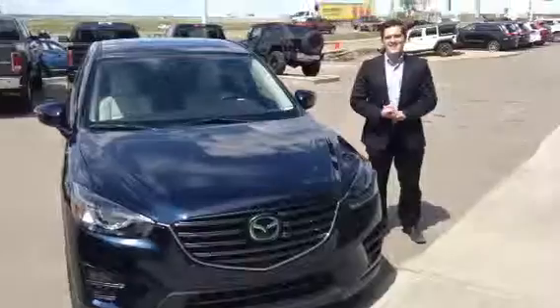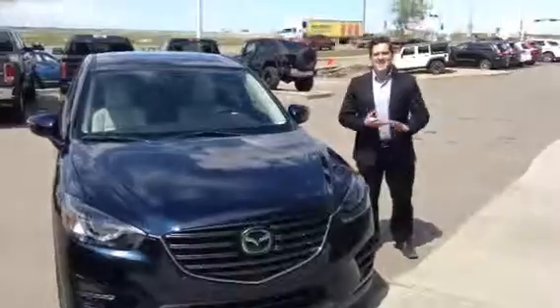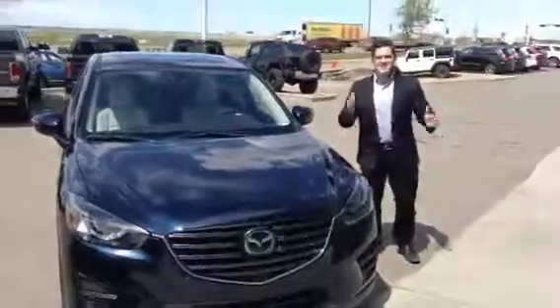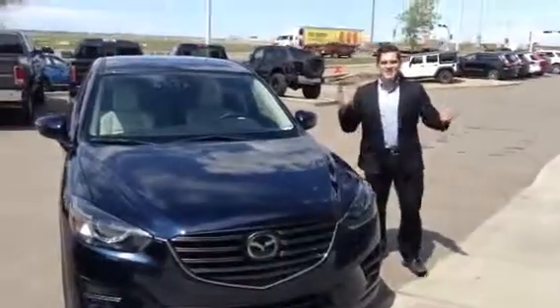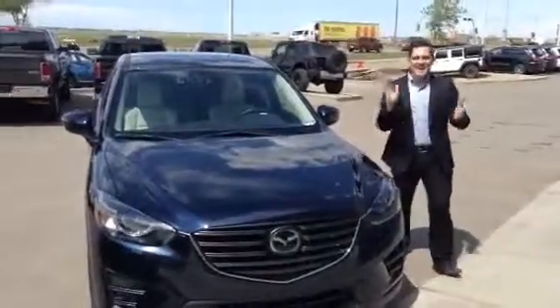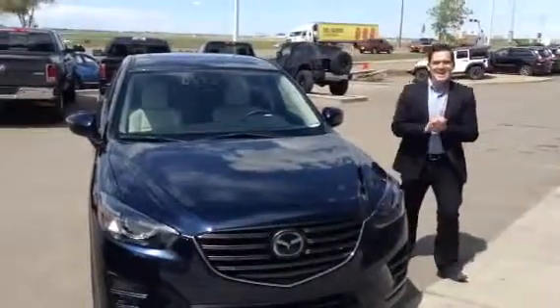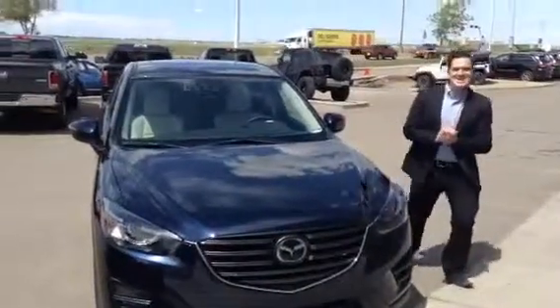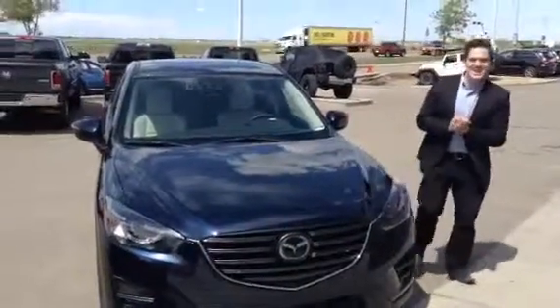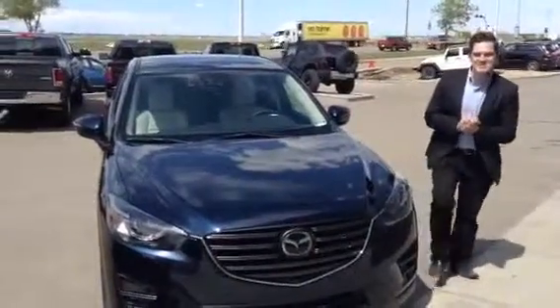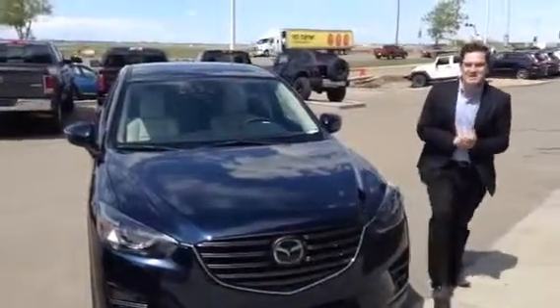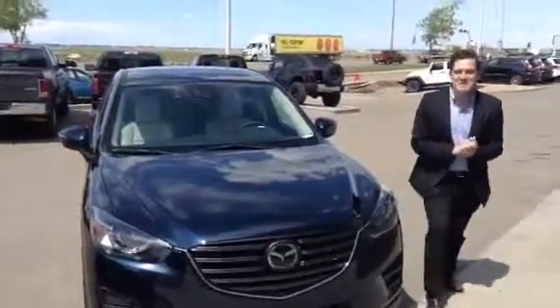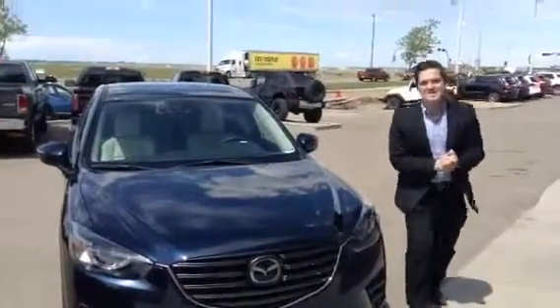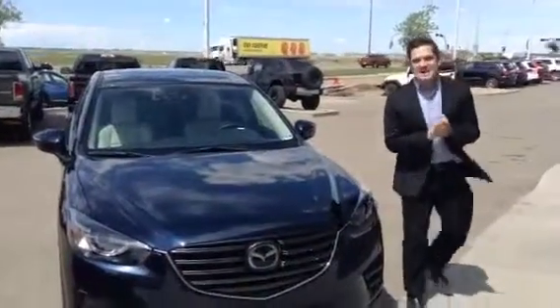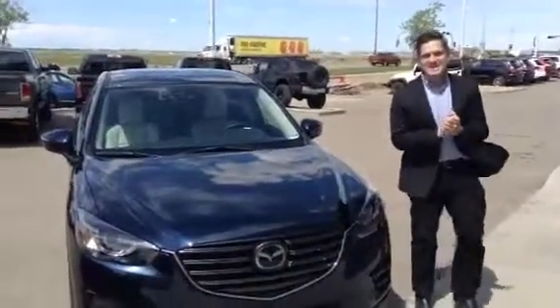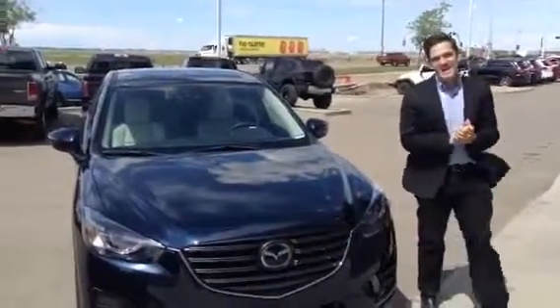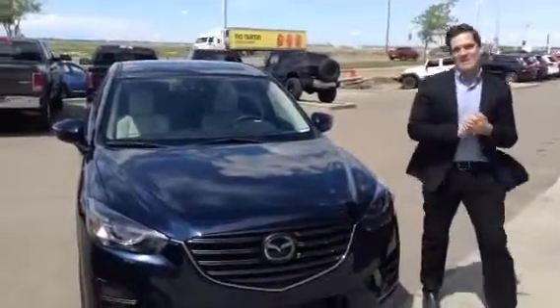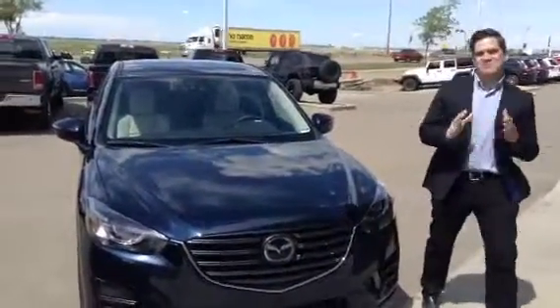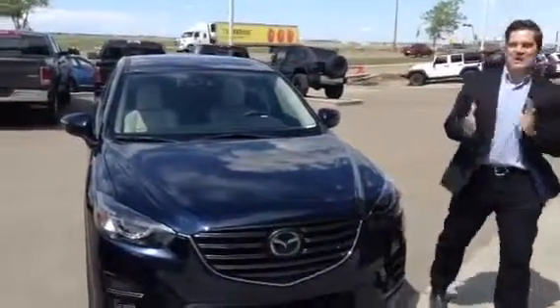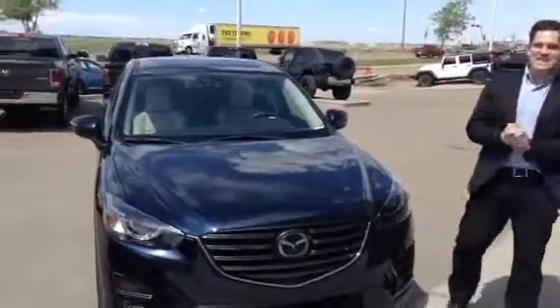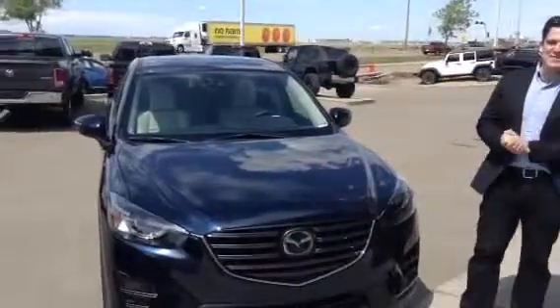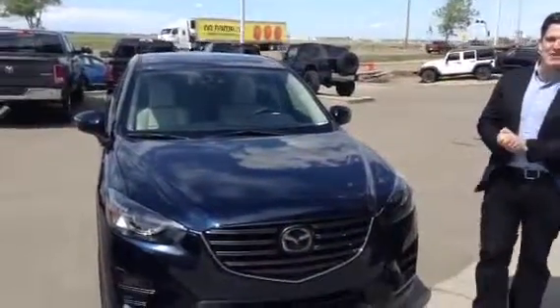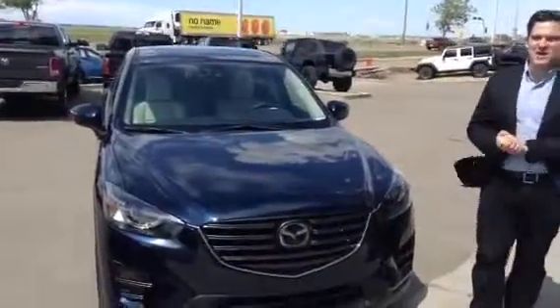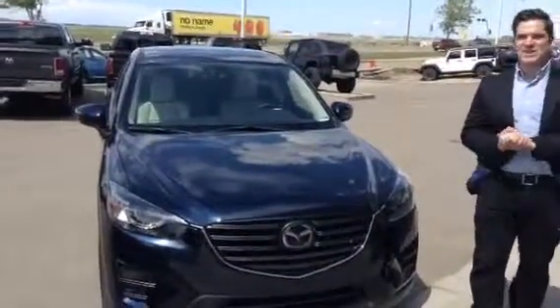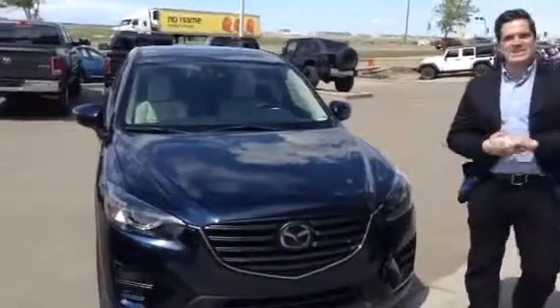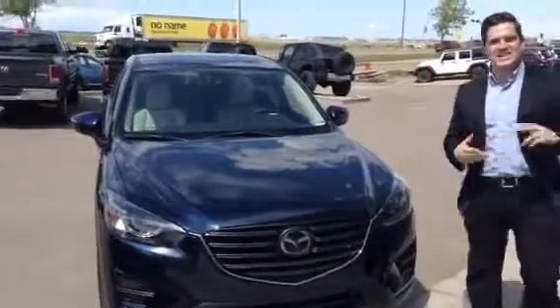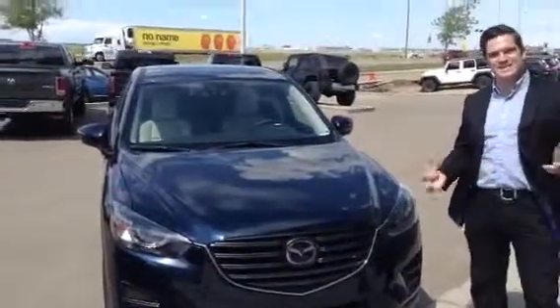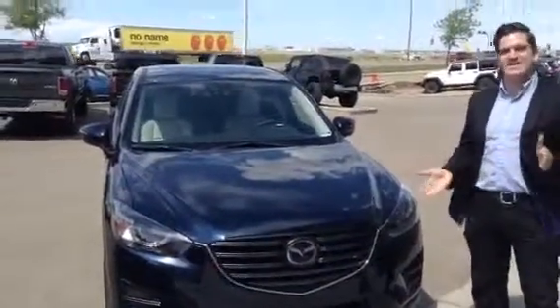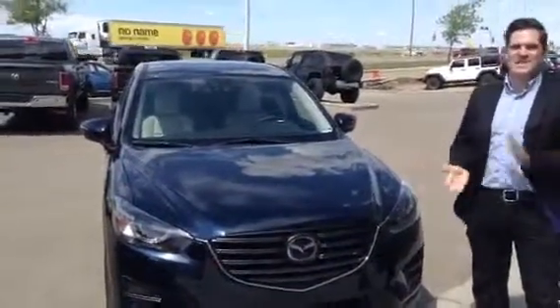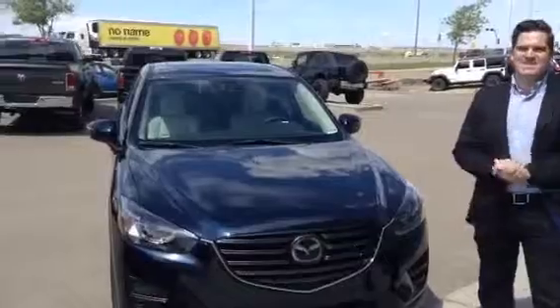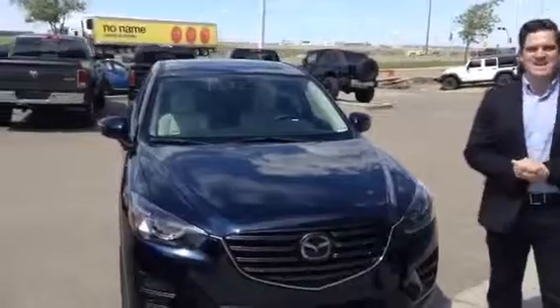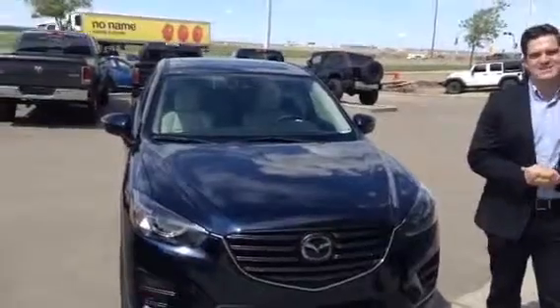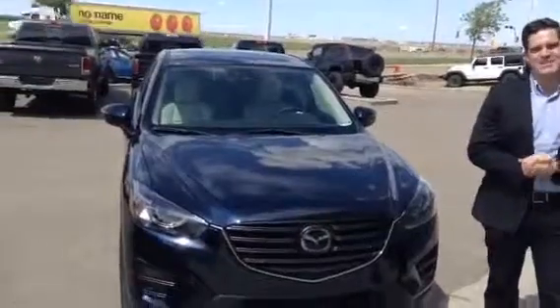Good afternoon Kayla, Jared Evans here from LA Mazda. I wanted to give you a quick look at the CX-5 and the CX-3.